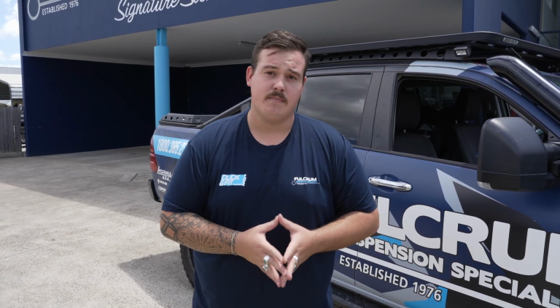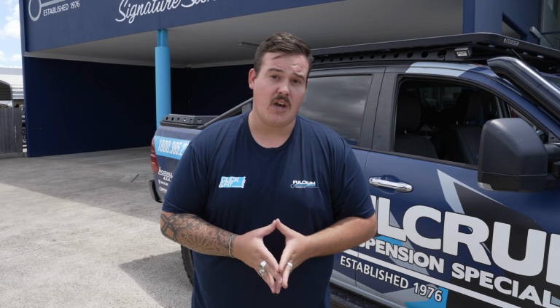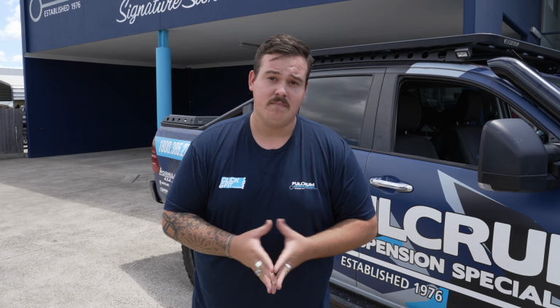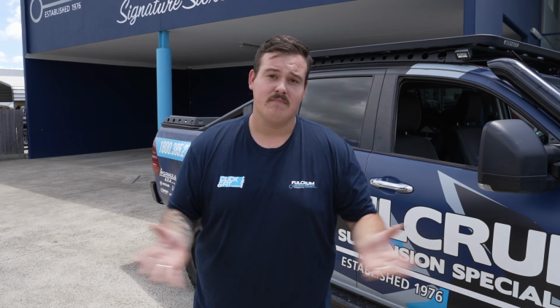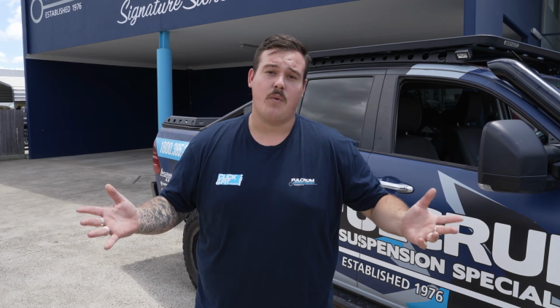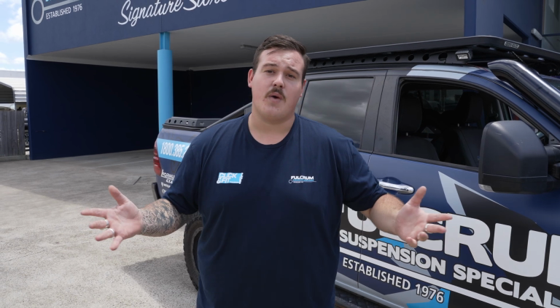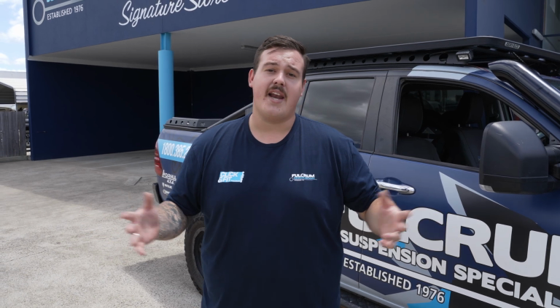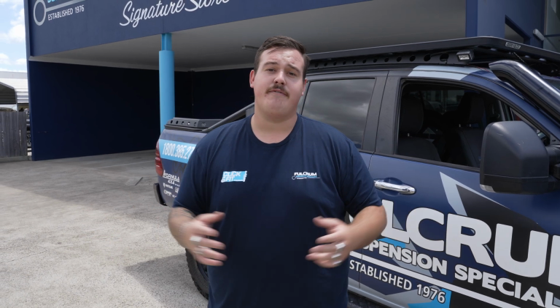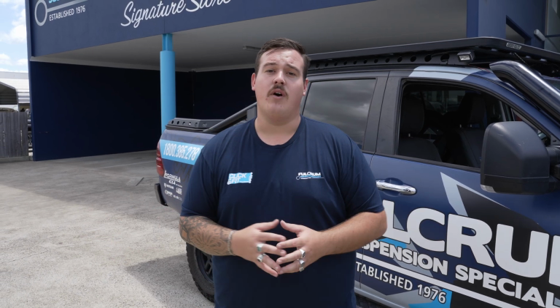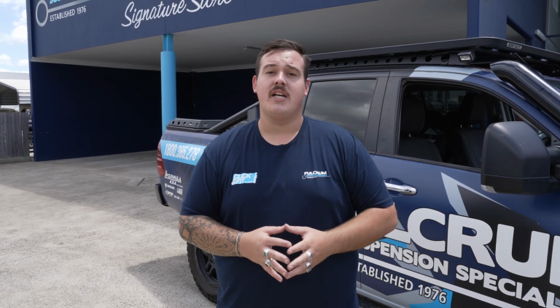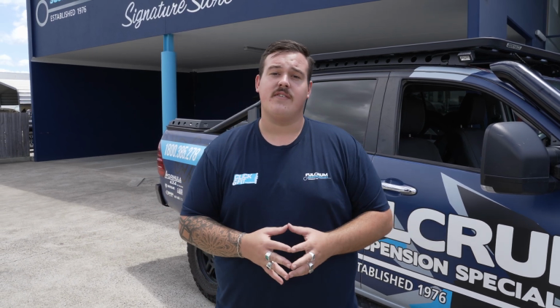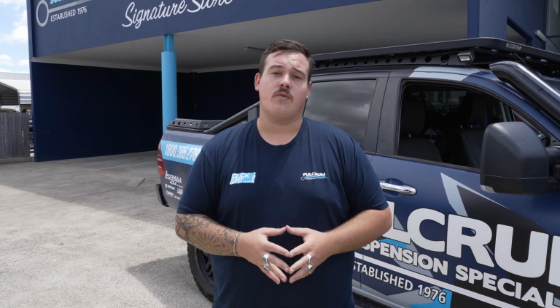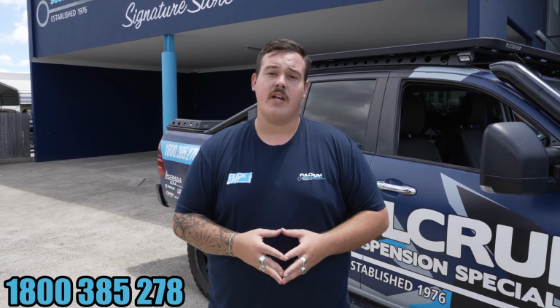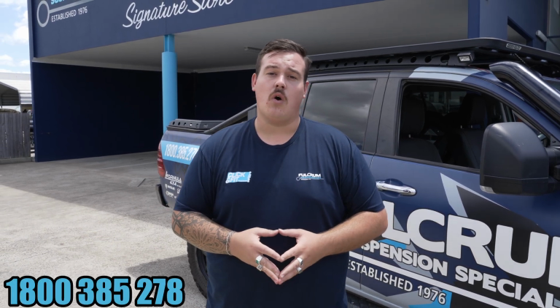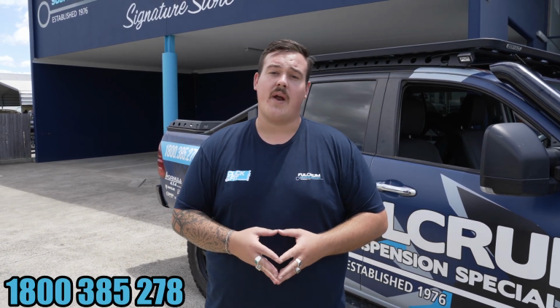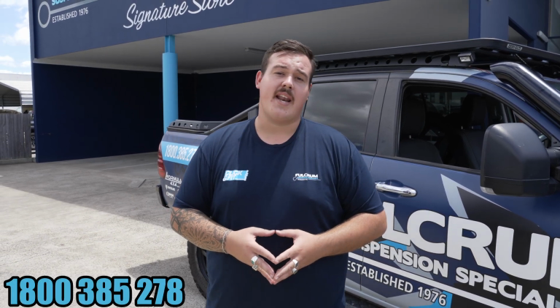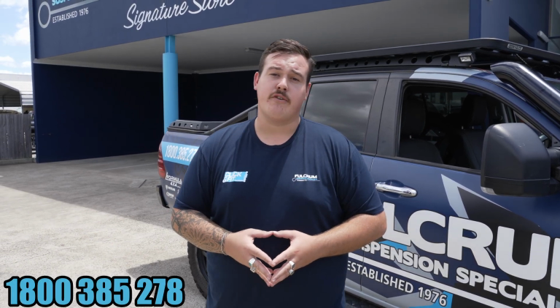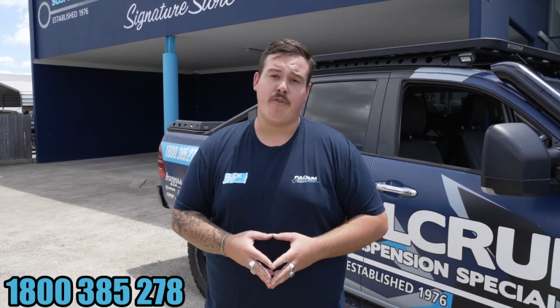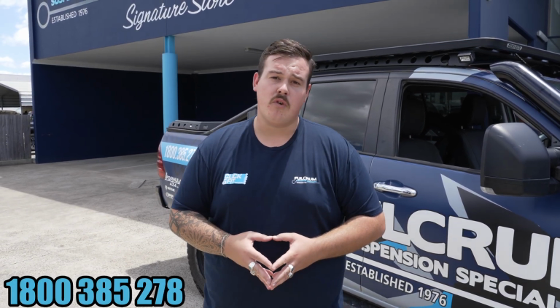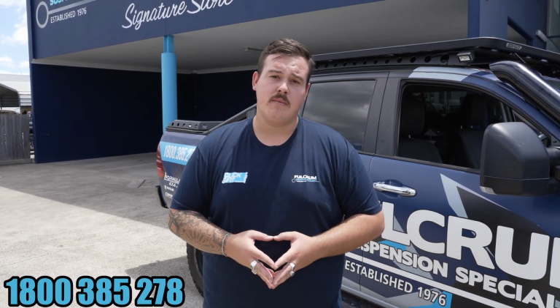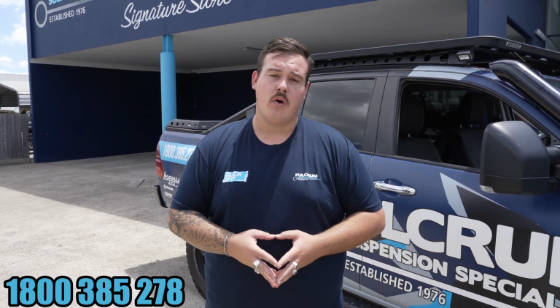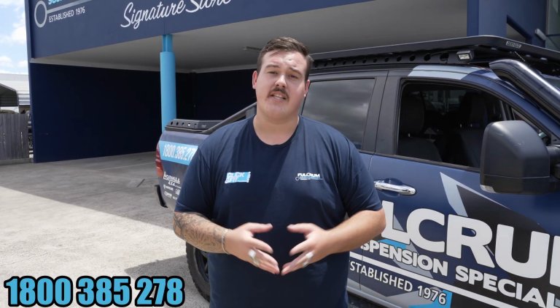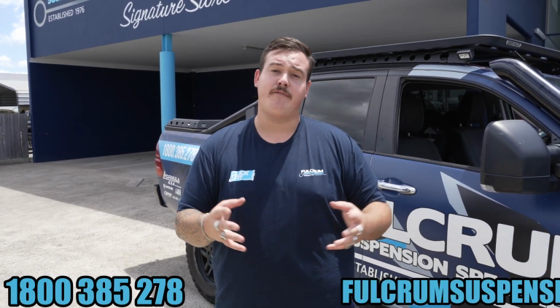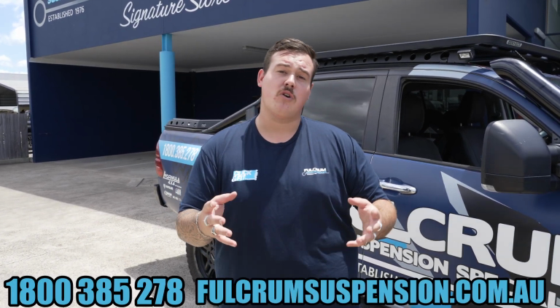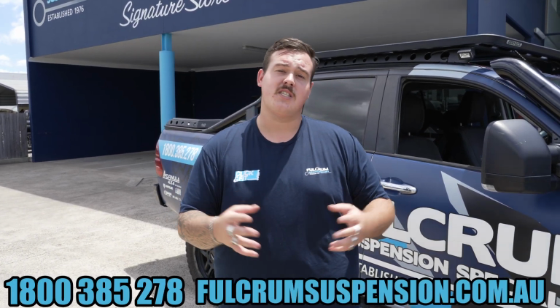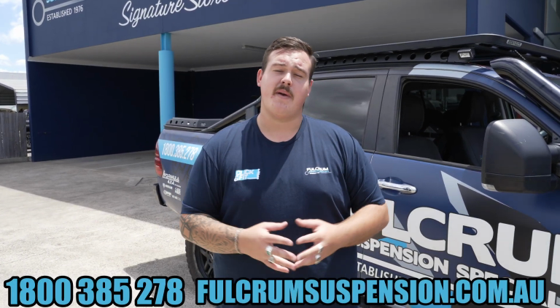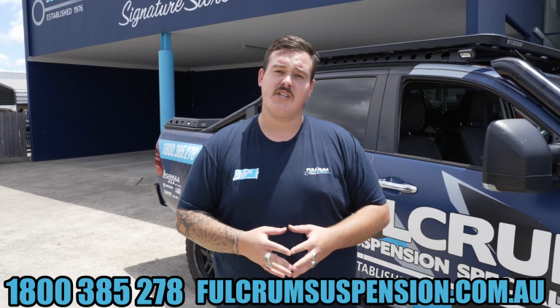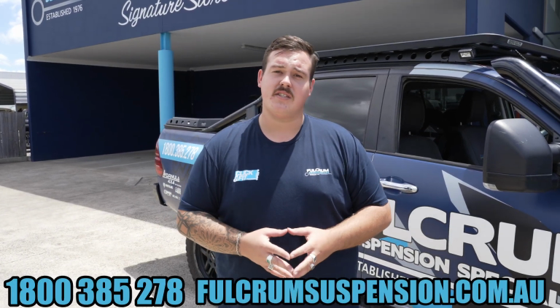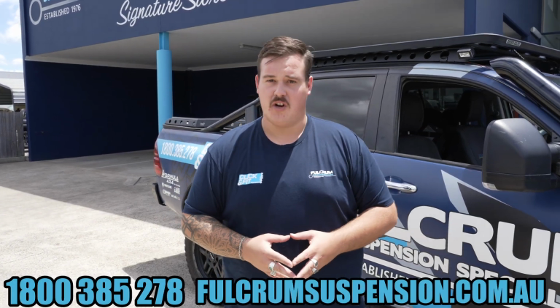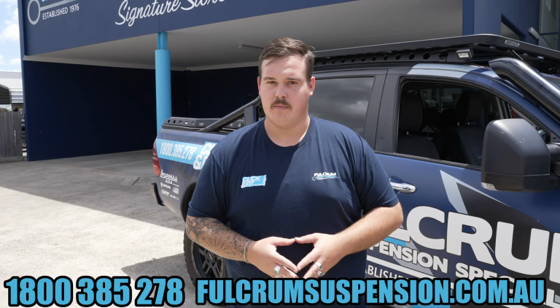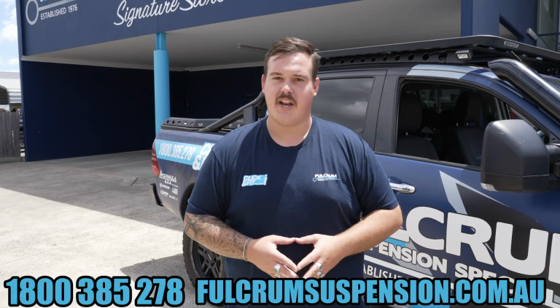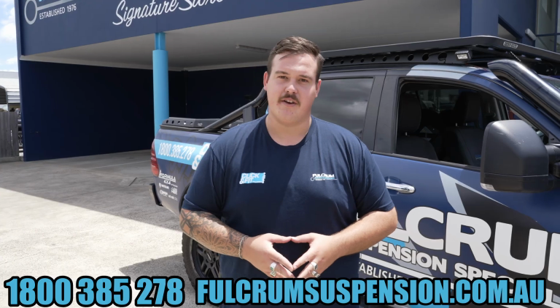So, what are you waiting for? Give us a ring on 1800 Fulcrum or head to fulcrumsuspensions.com.au.